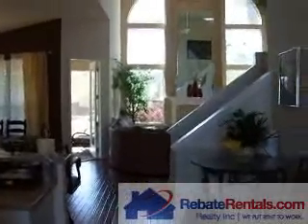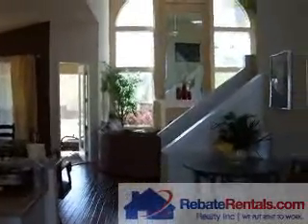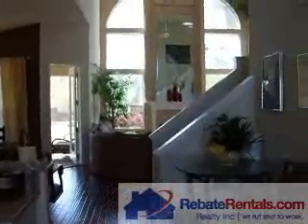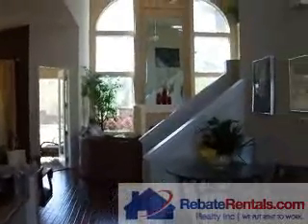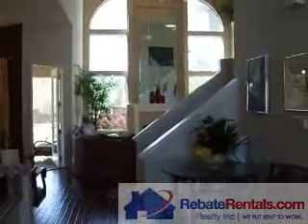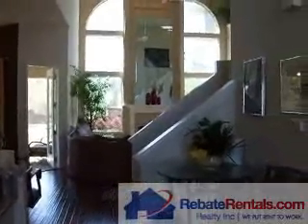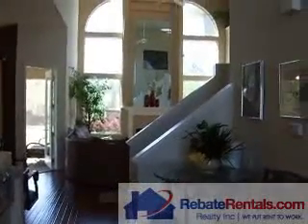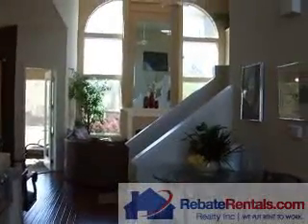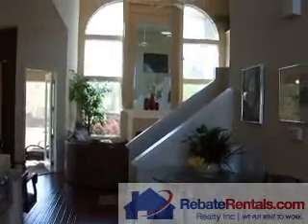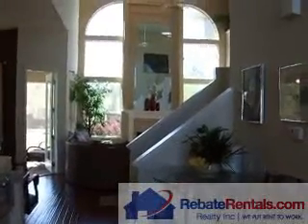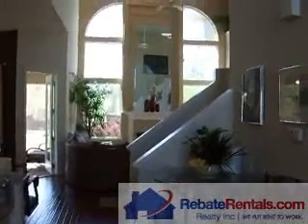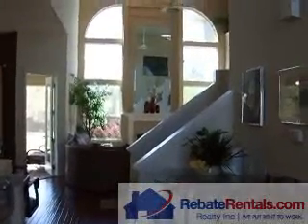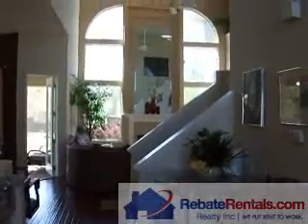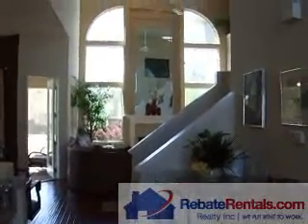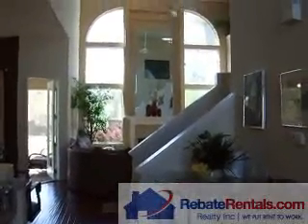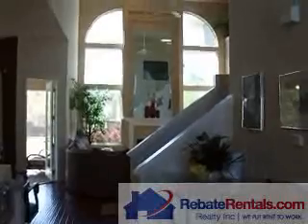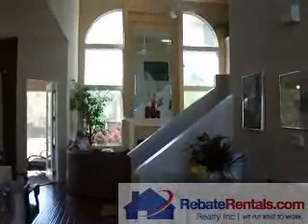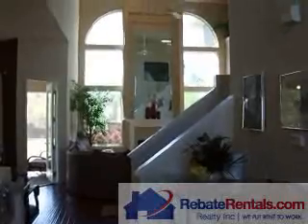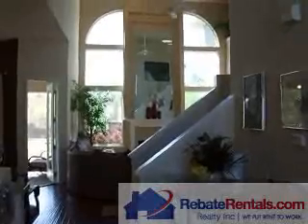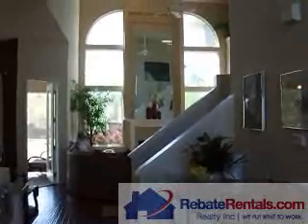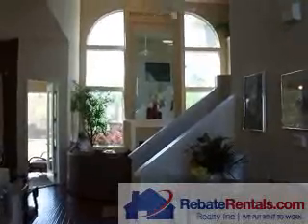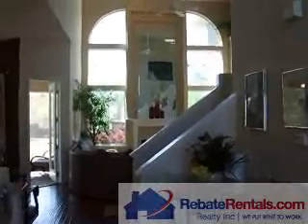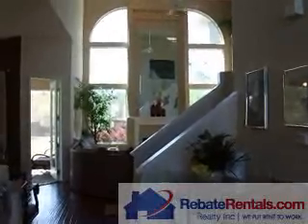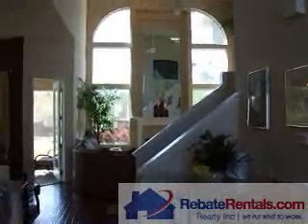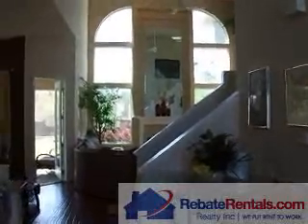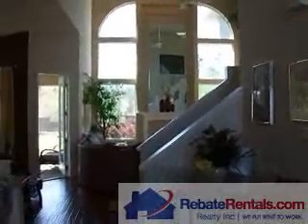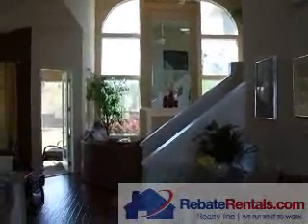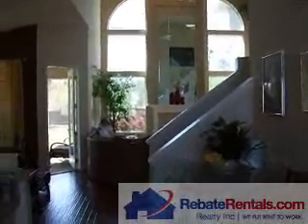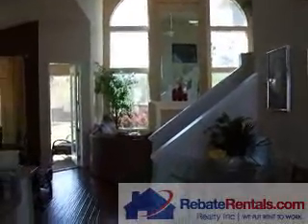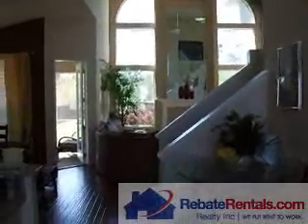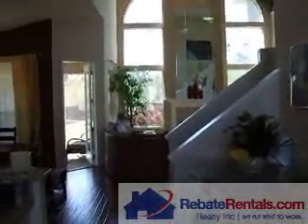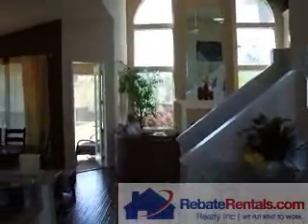This is a three bedroom, two and a half bath, single family home.